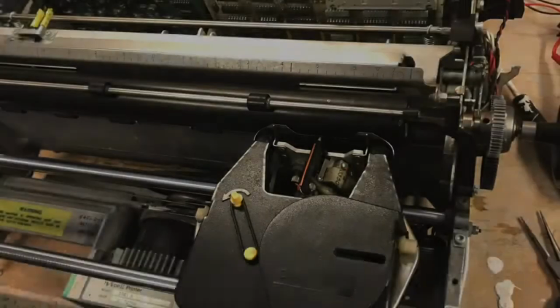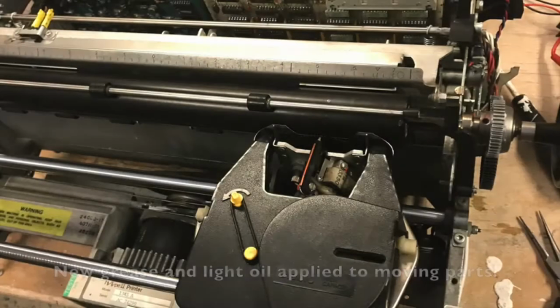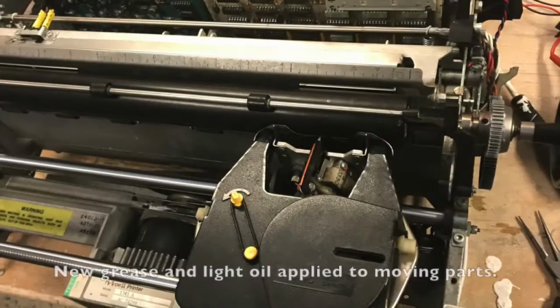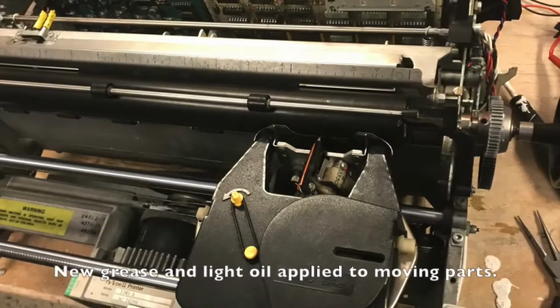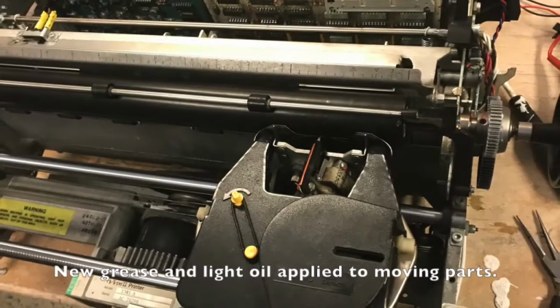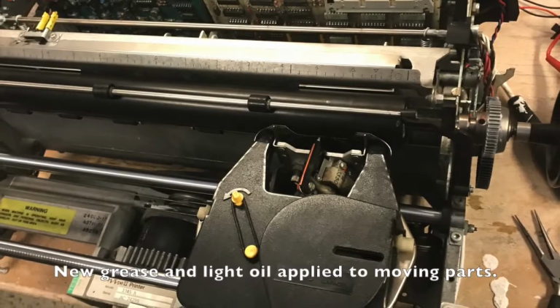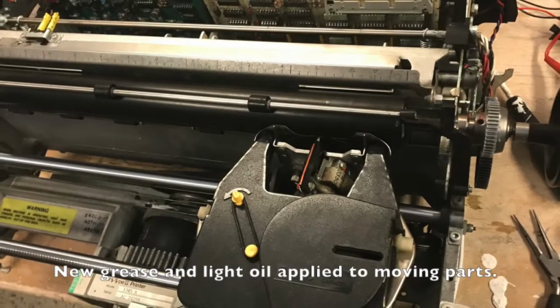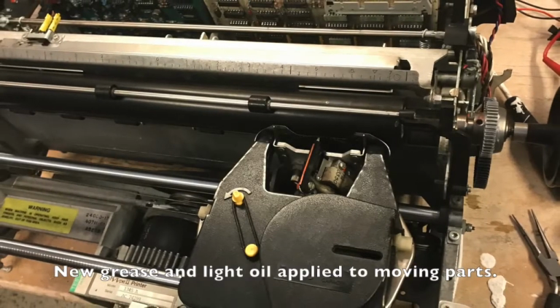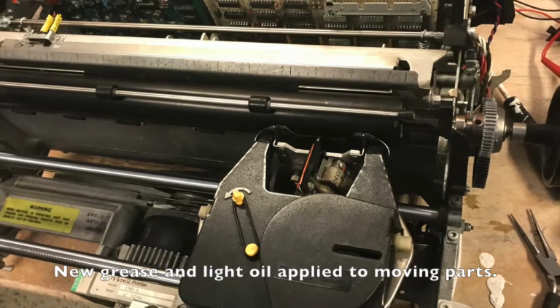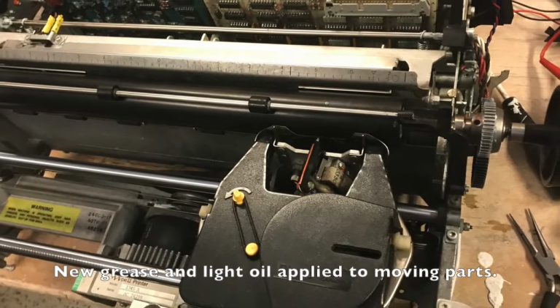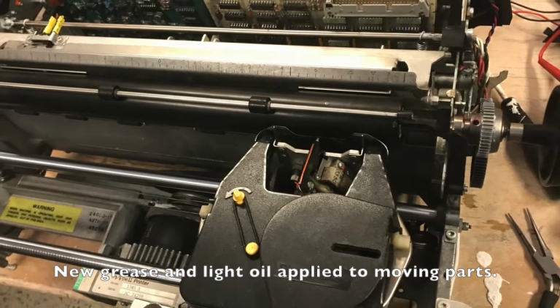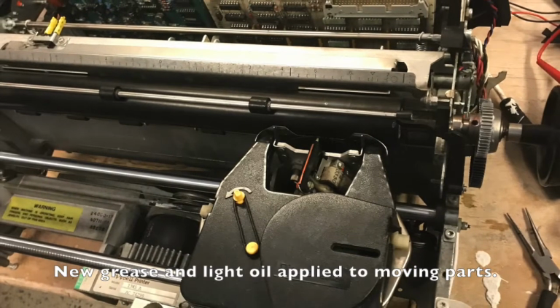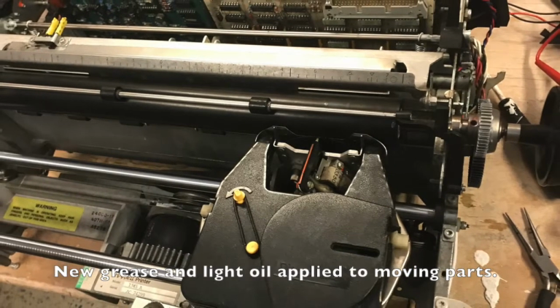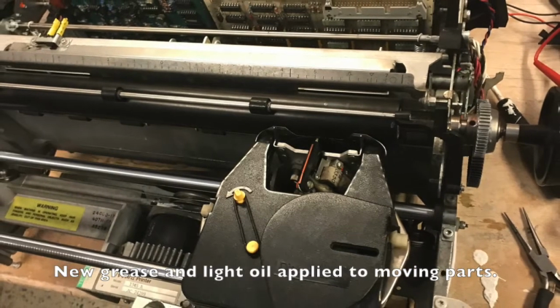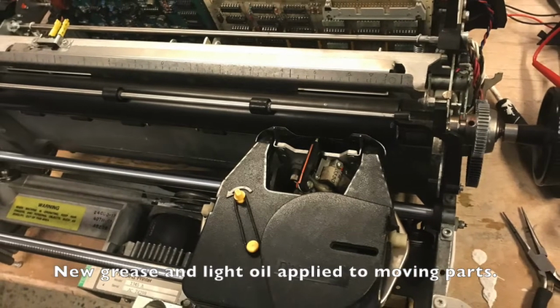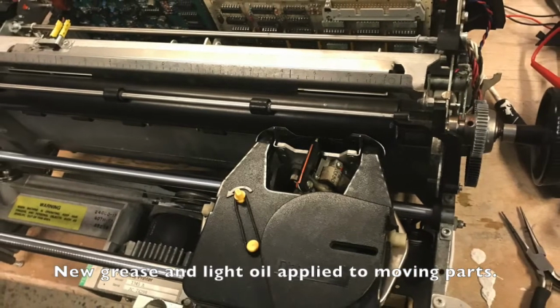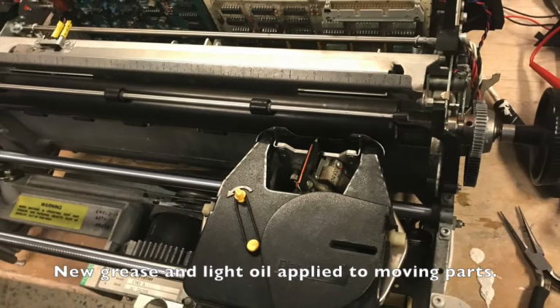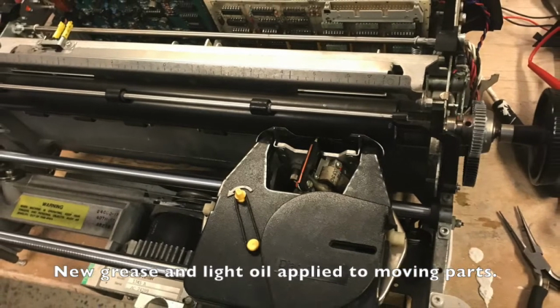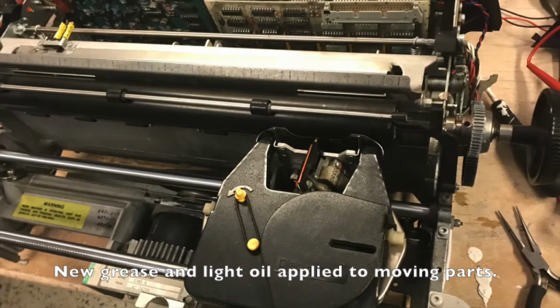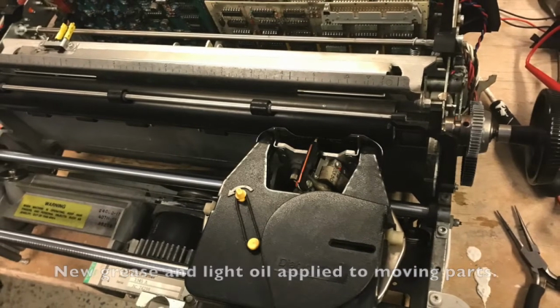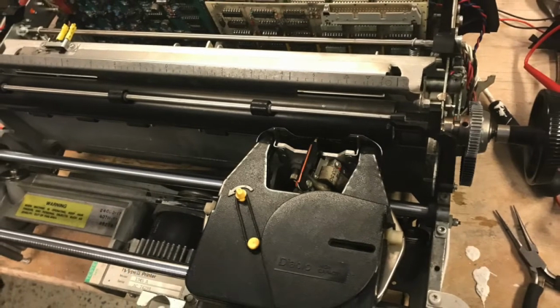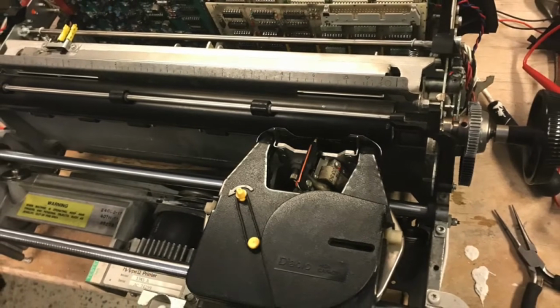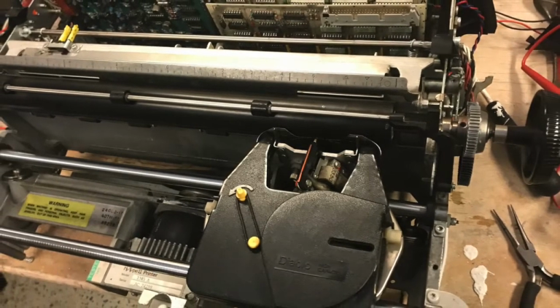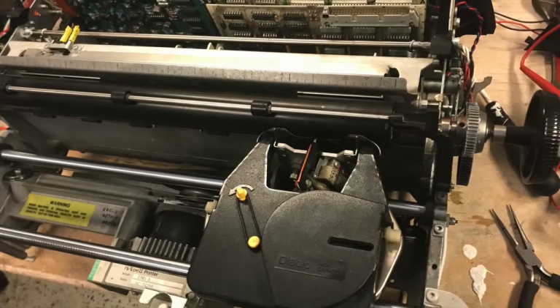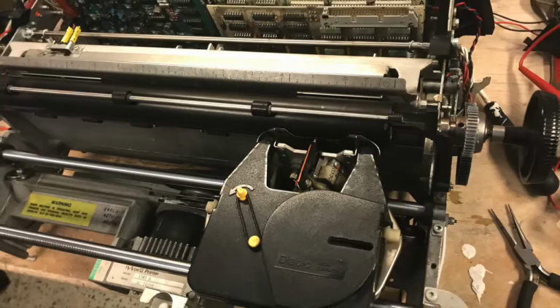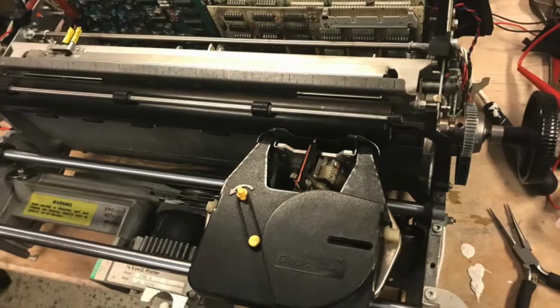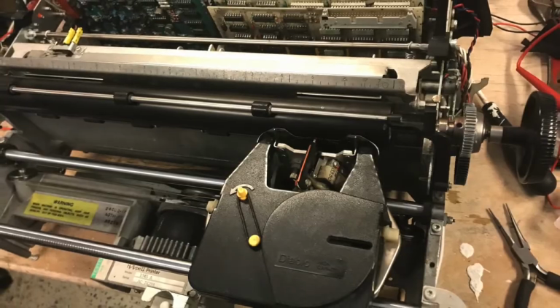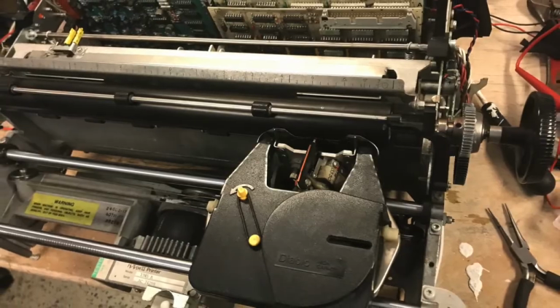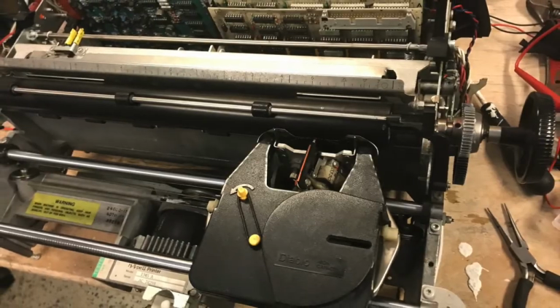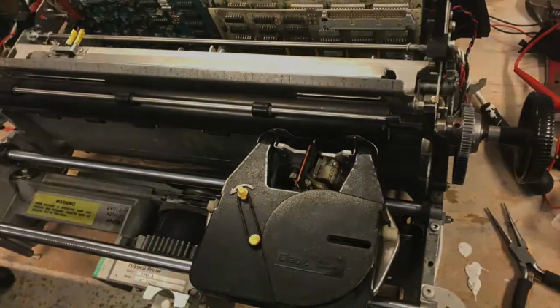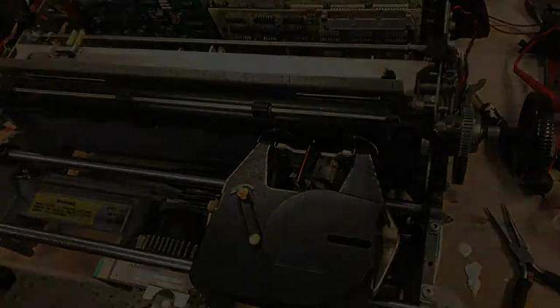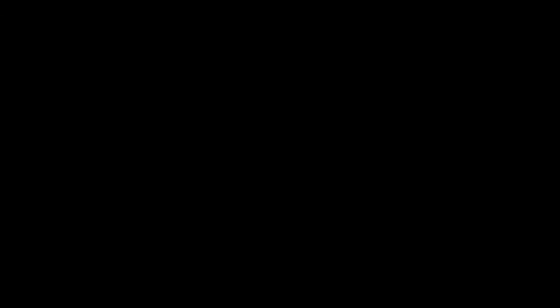Then everything was reassembled. New lithium grease and PTFE oil was applied to all moving parts.